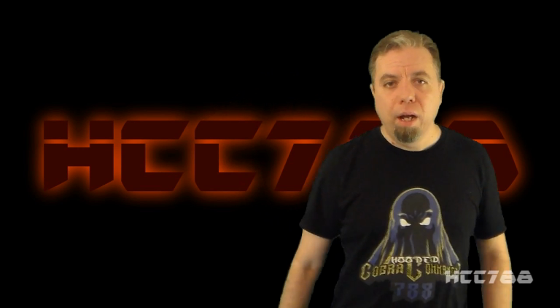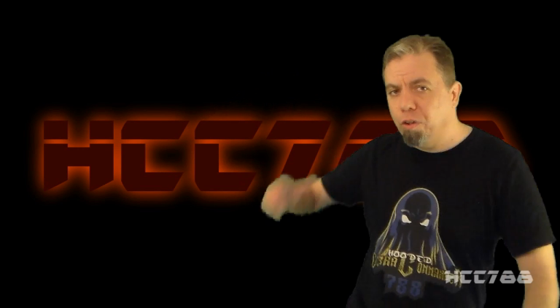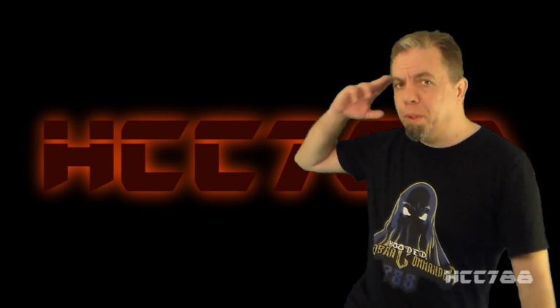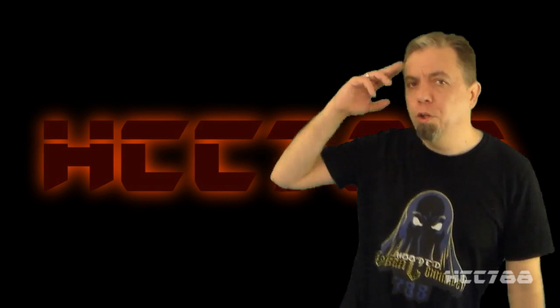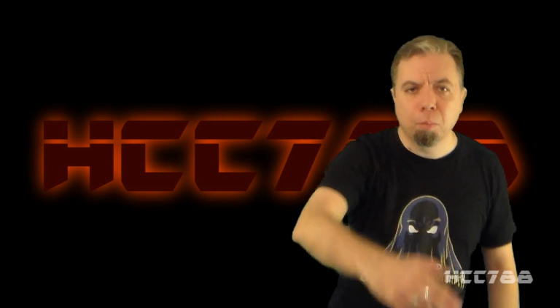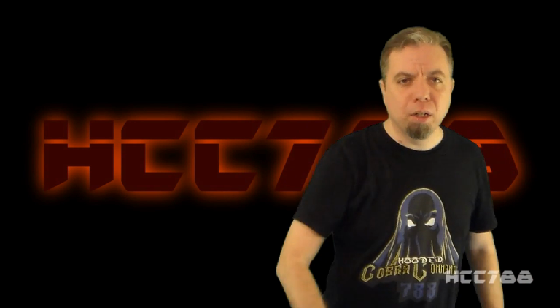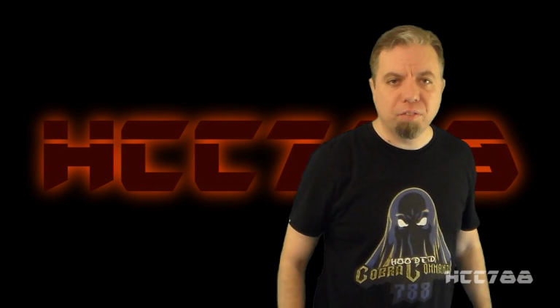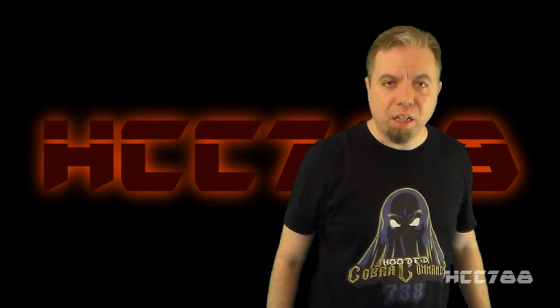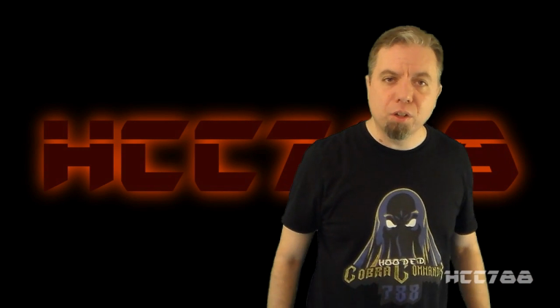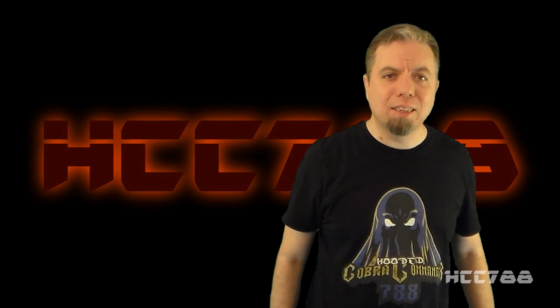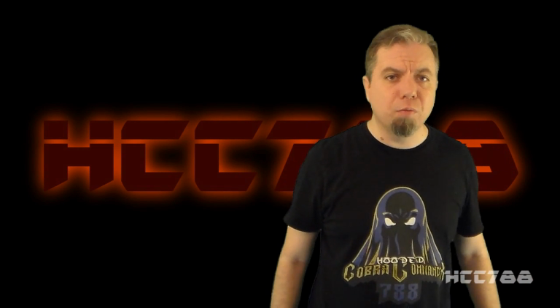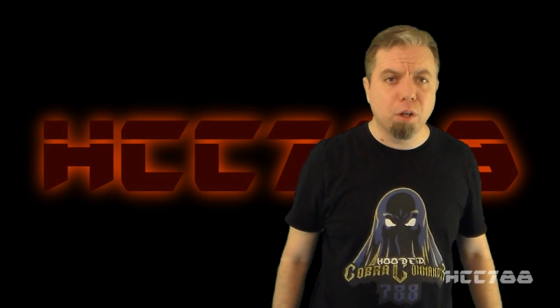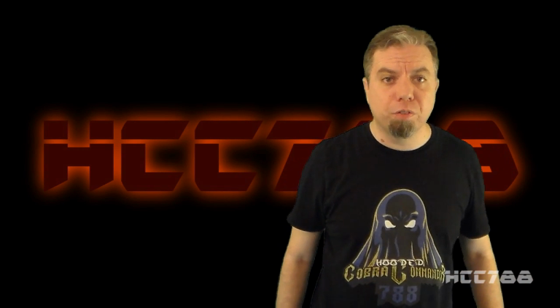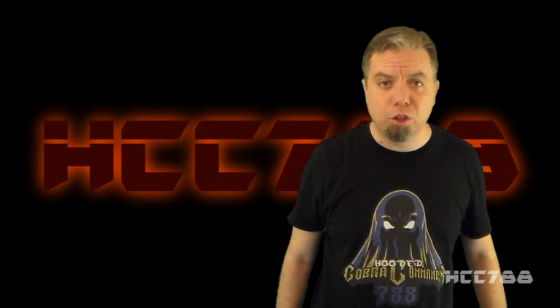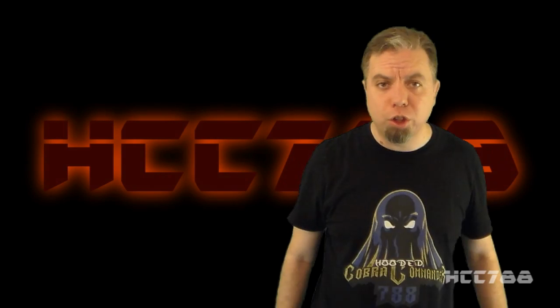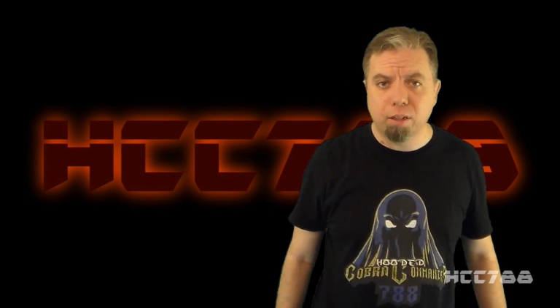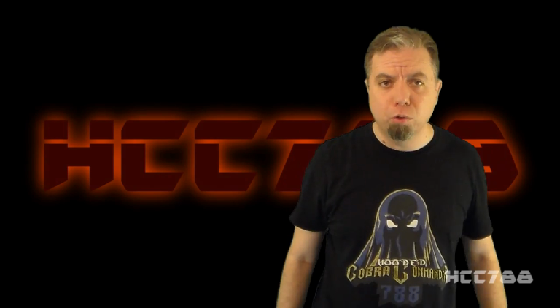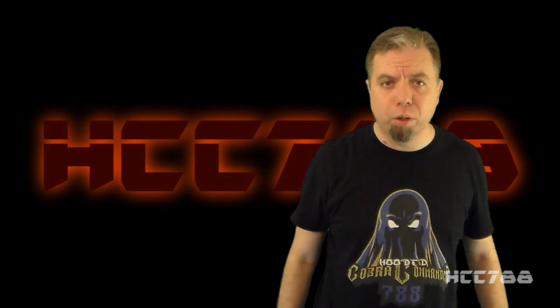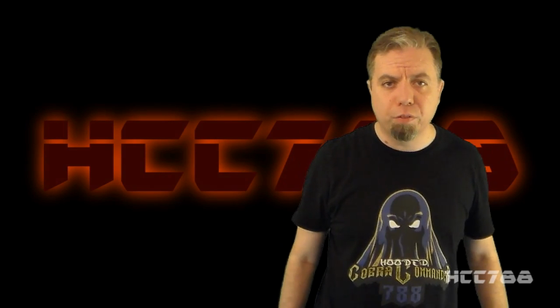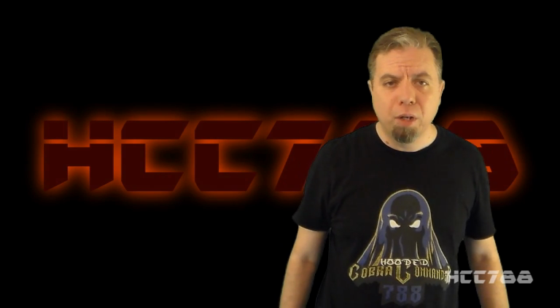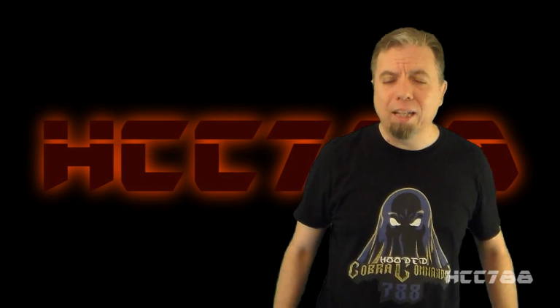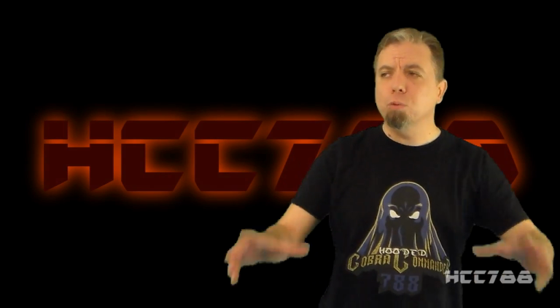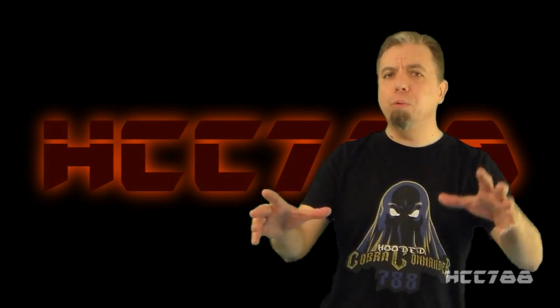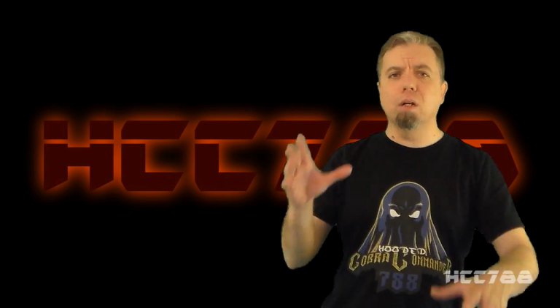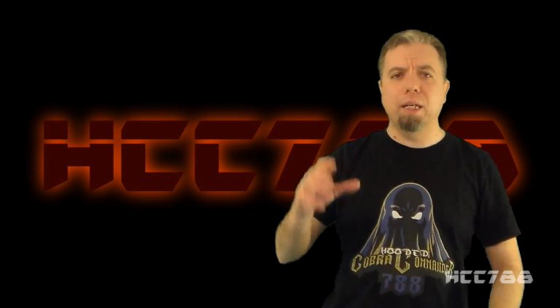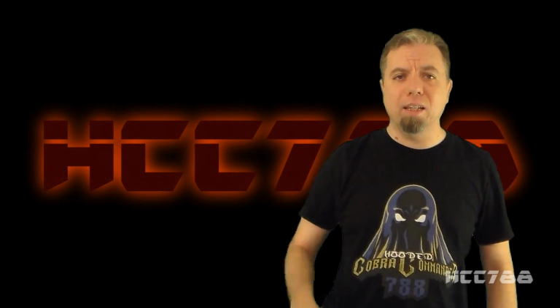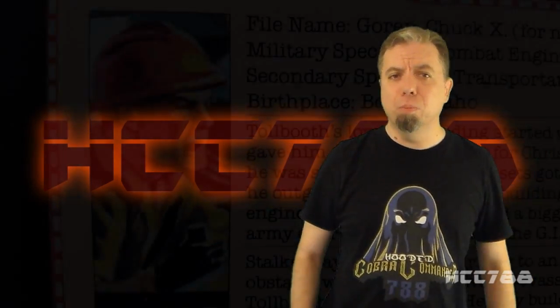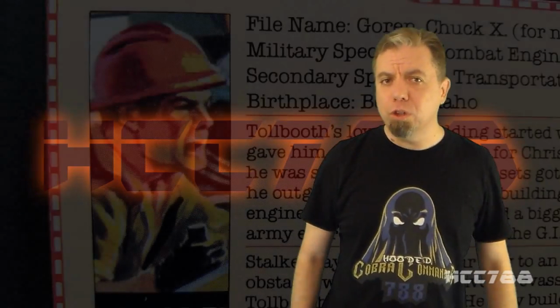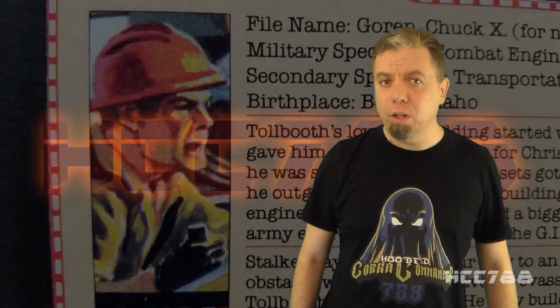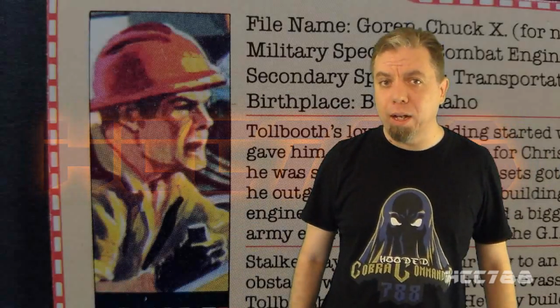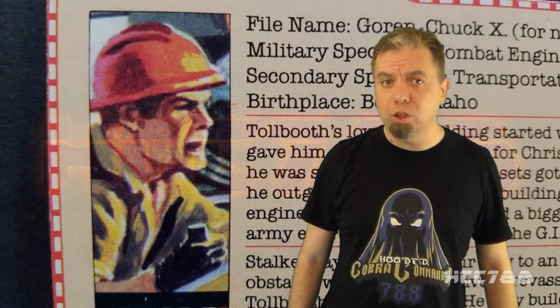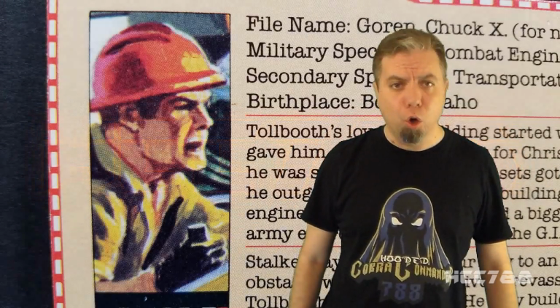Hello everybody, HudaCobraCommander788 here. It's time for another vintage G.I. Joe toy review. And this week we are looking at the Bridge Layer and Tollbooth.